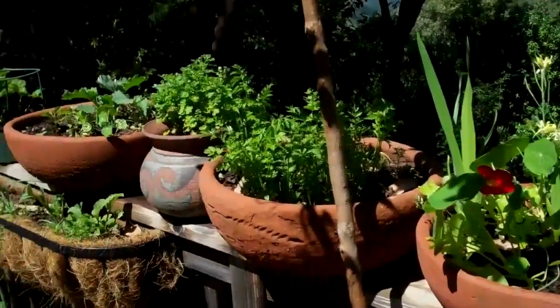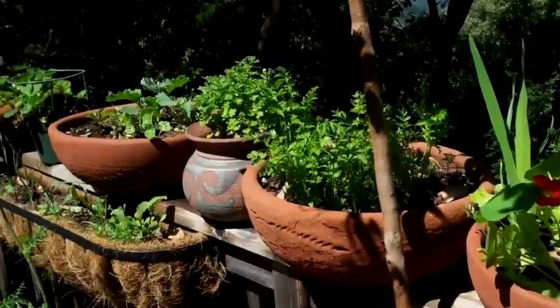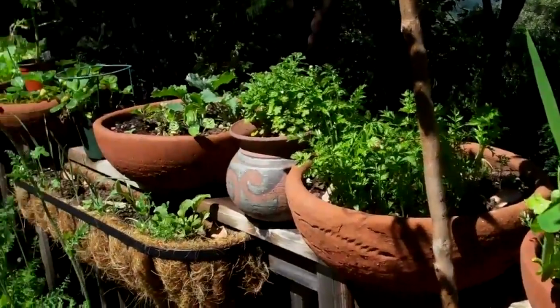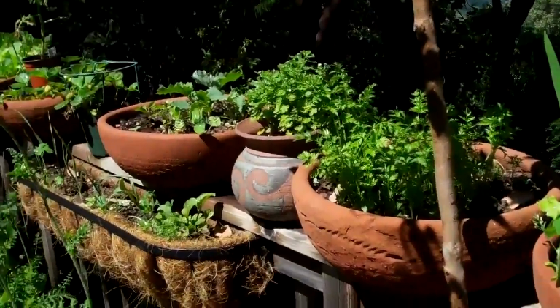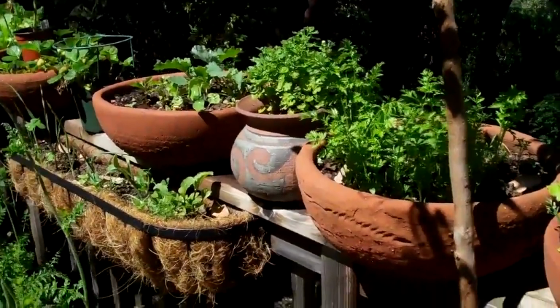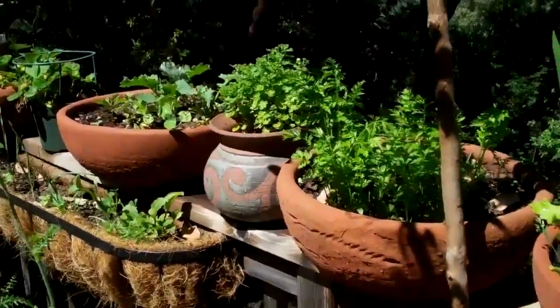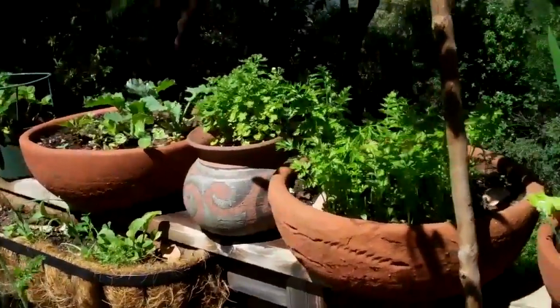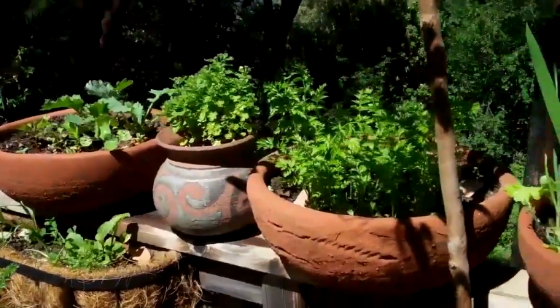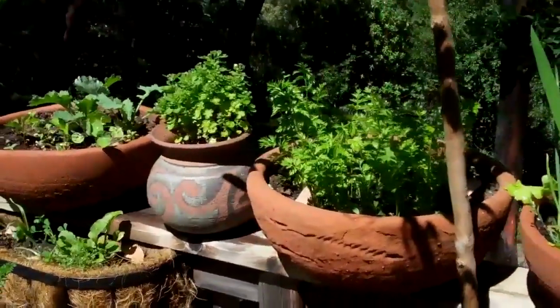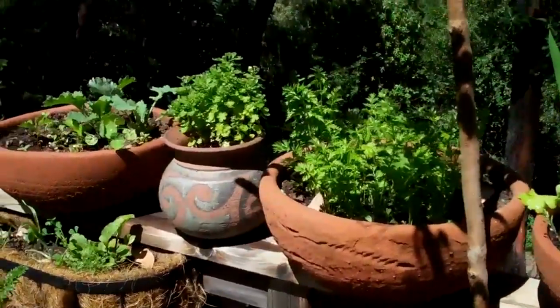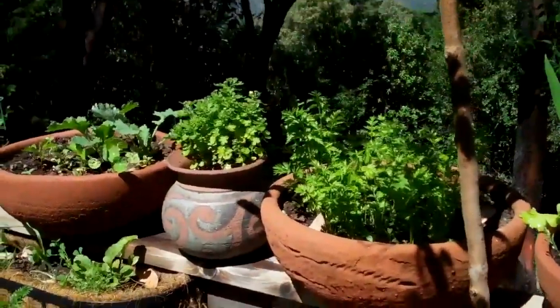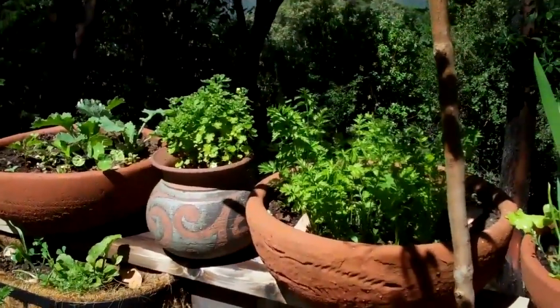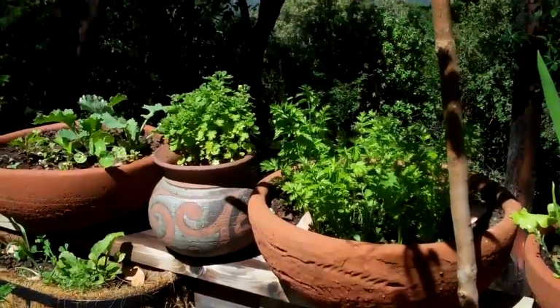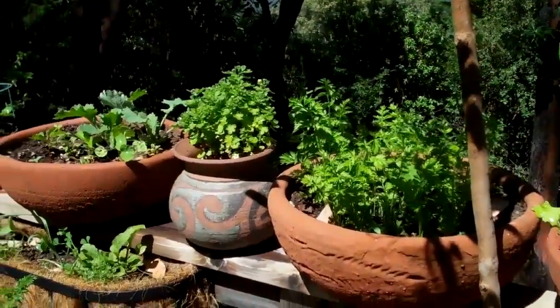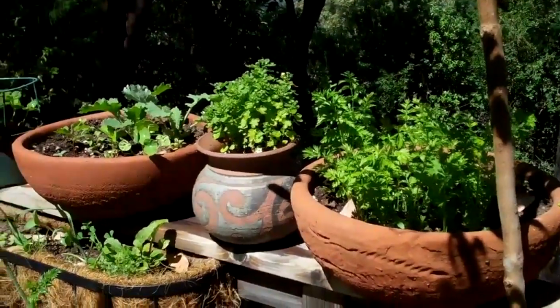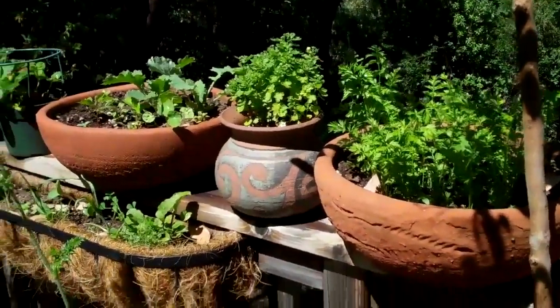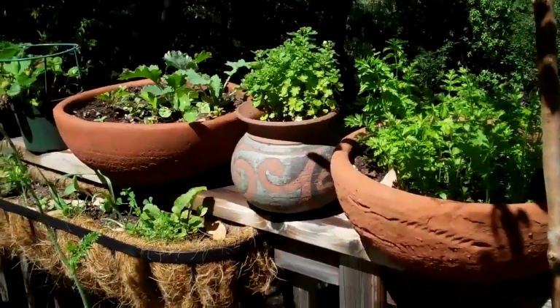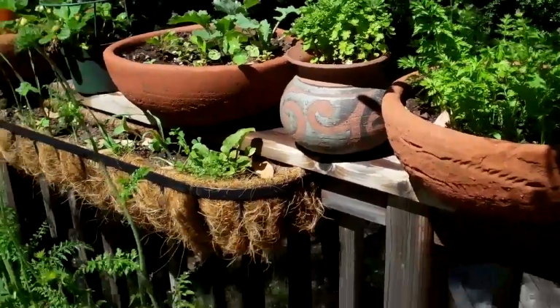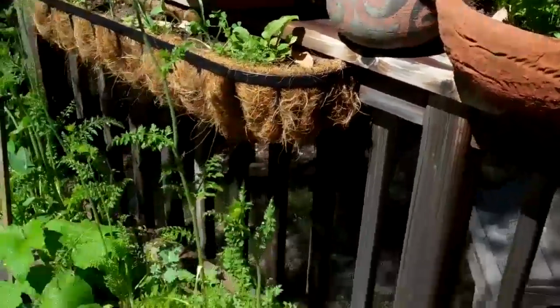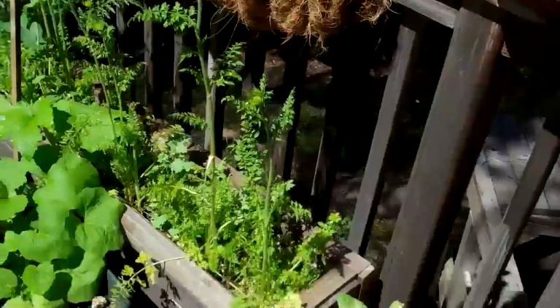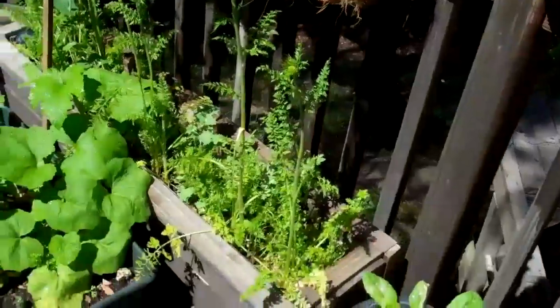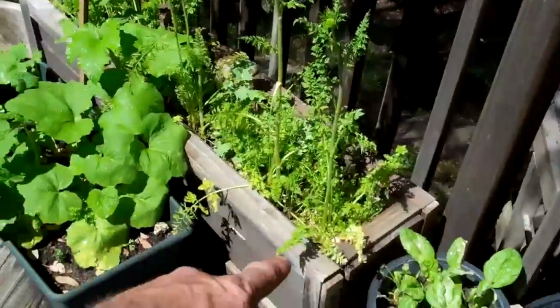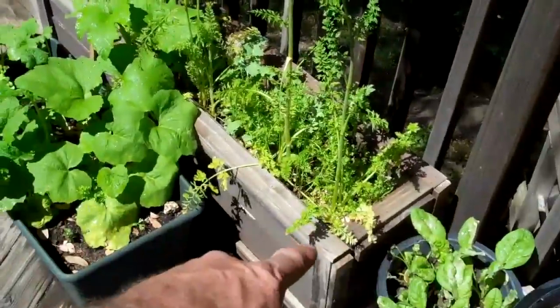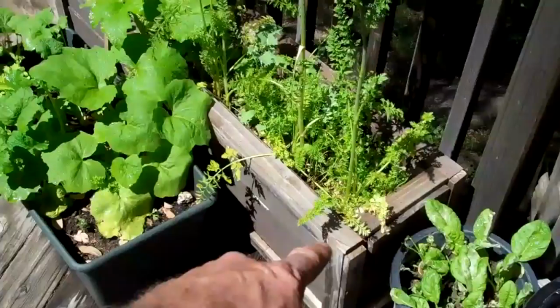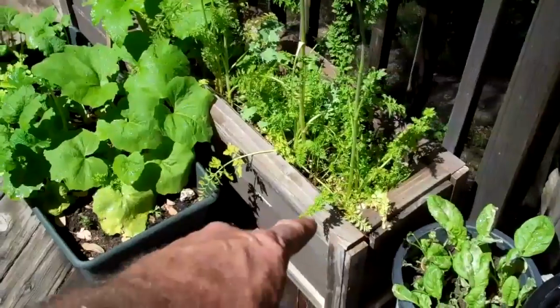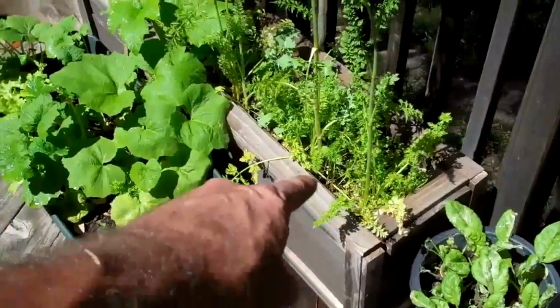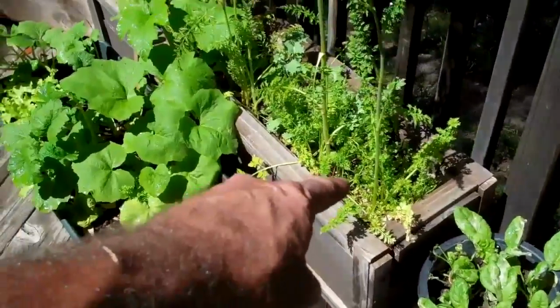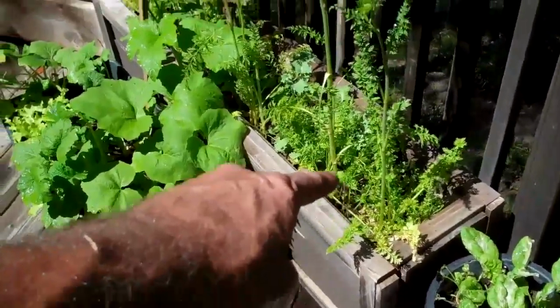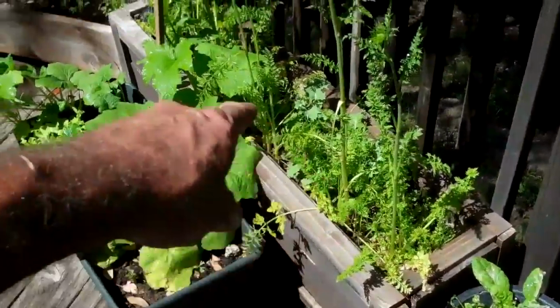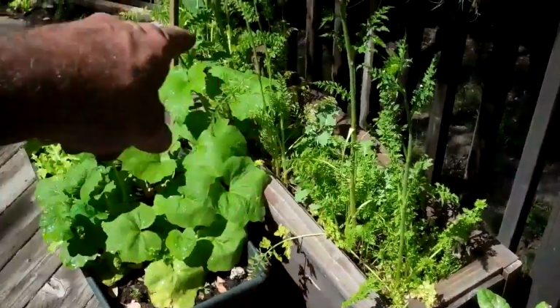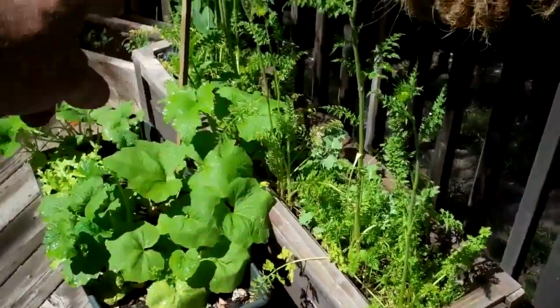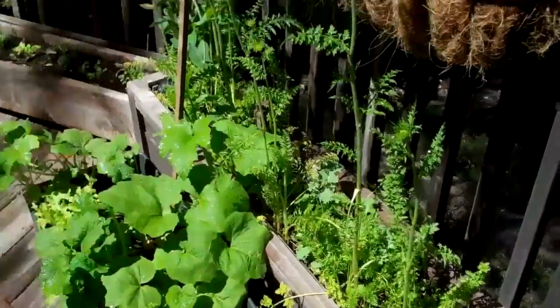Last year I was pulling 10, 12-inch carrots out of some of these deep pots. I built this one specifically for carrots. Actually, some of them are going to seed right now.